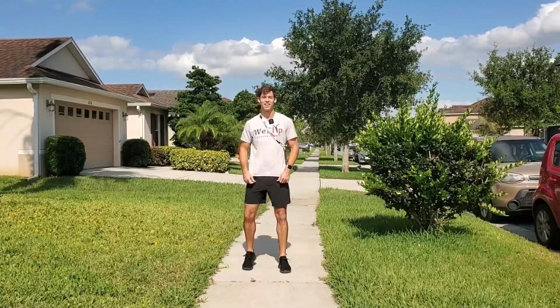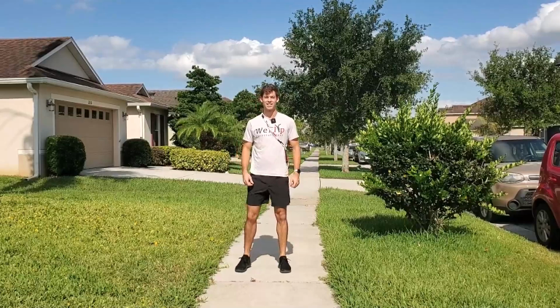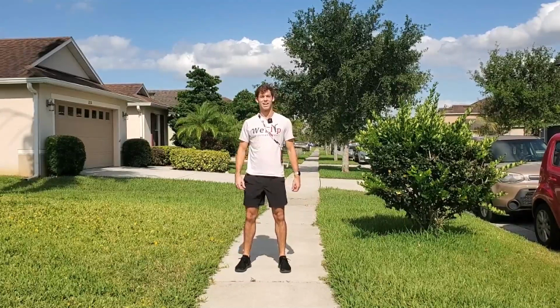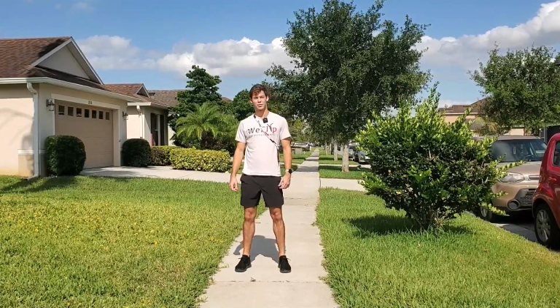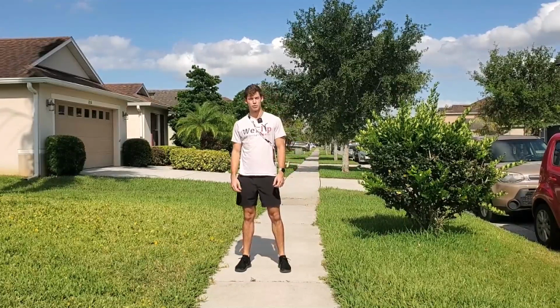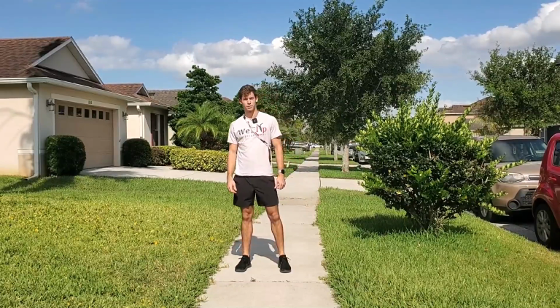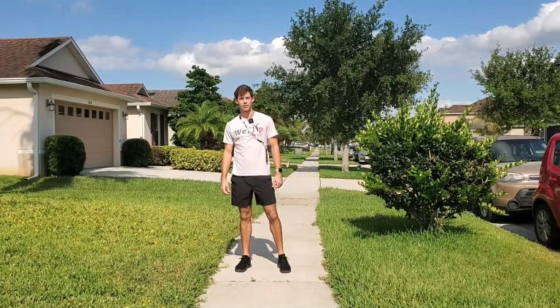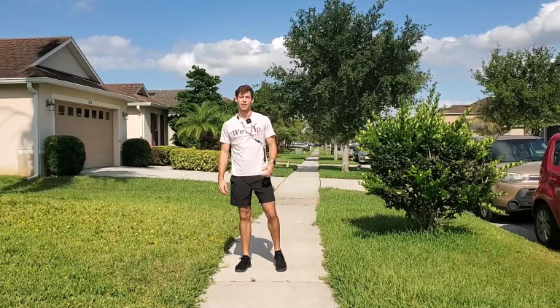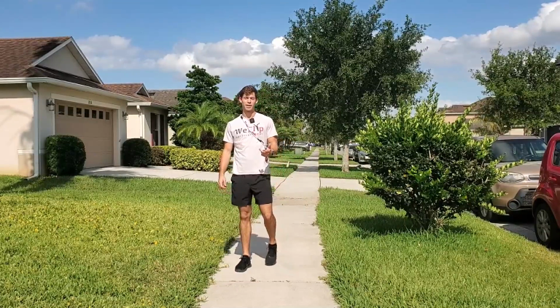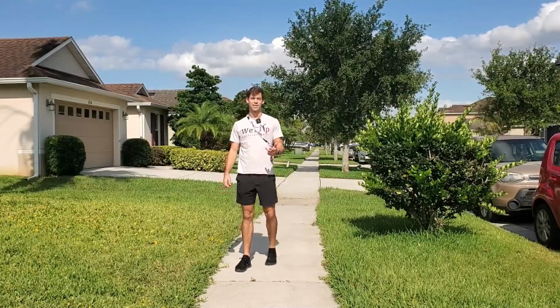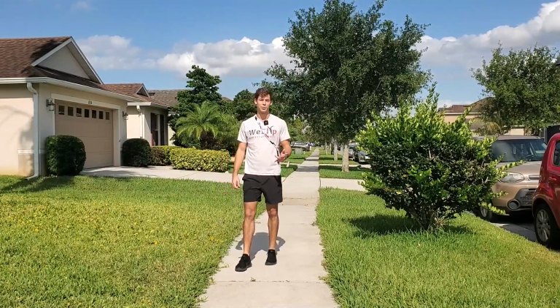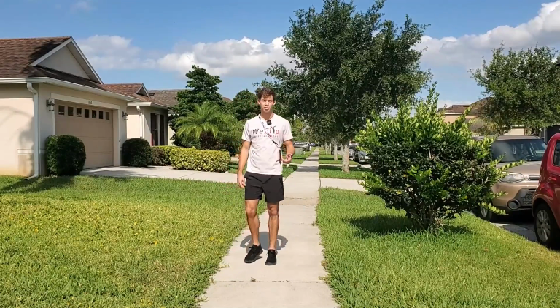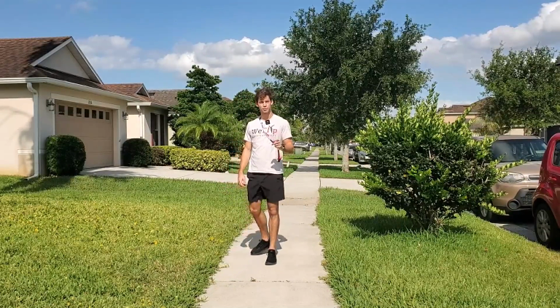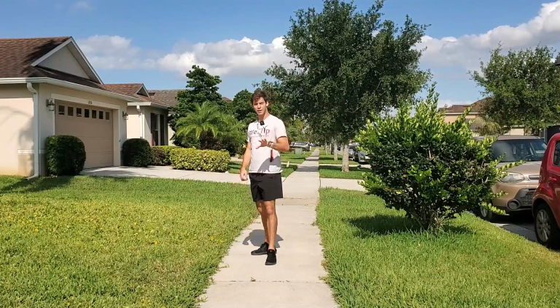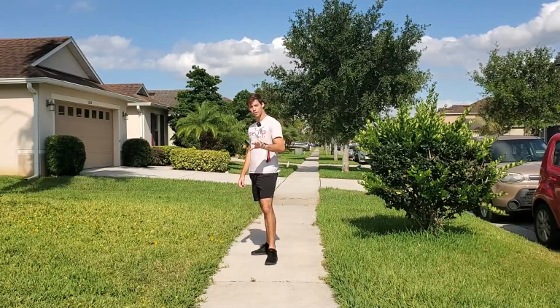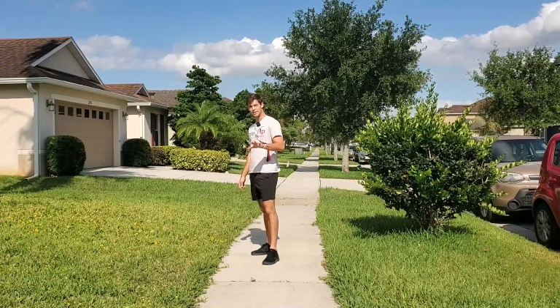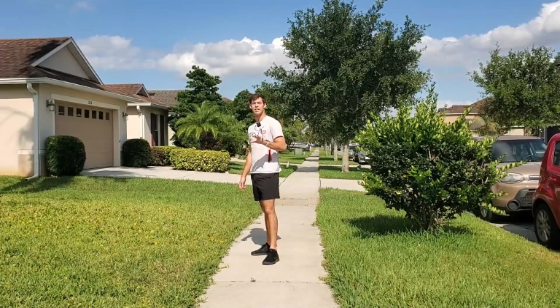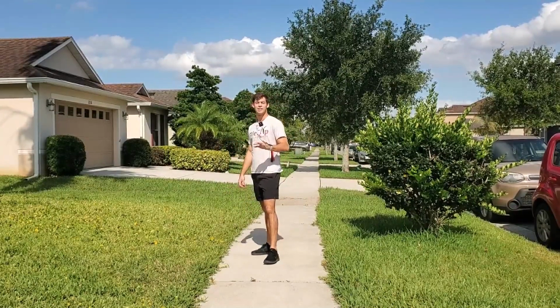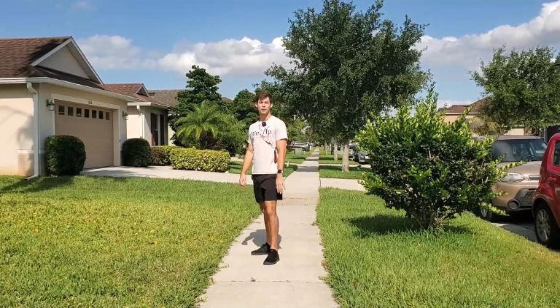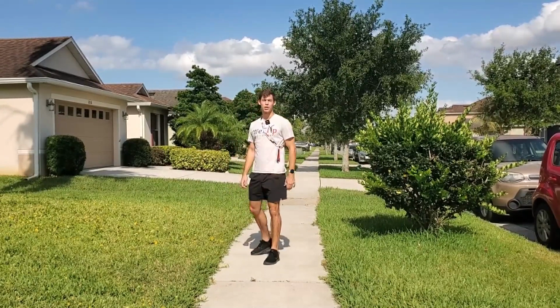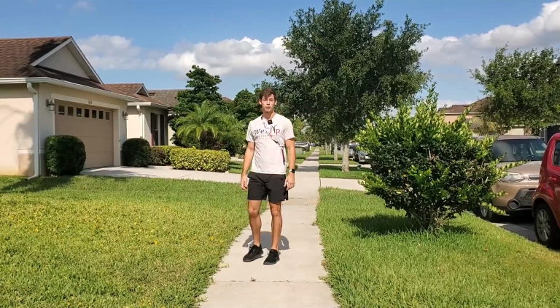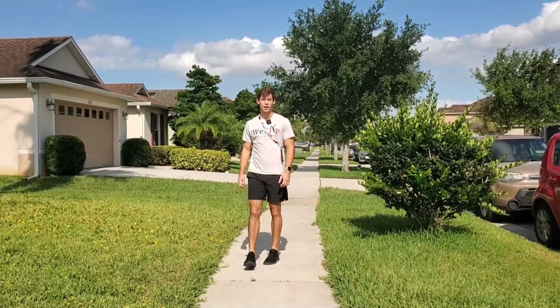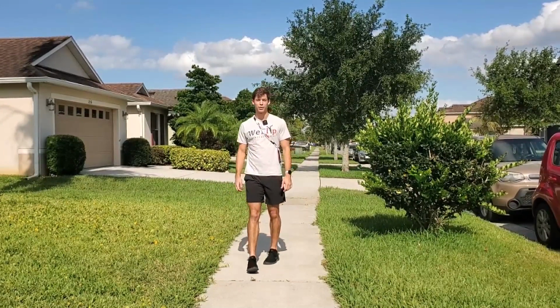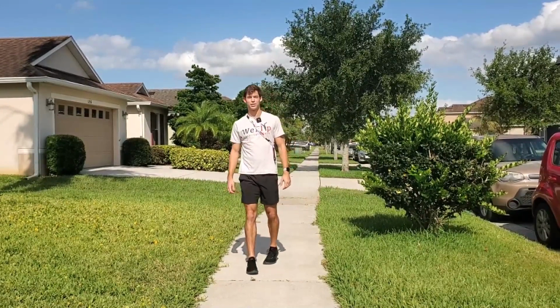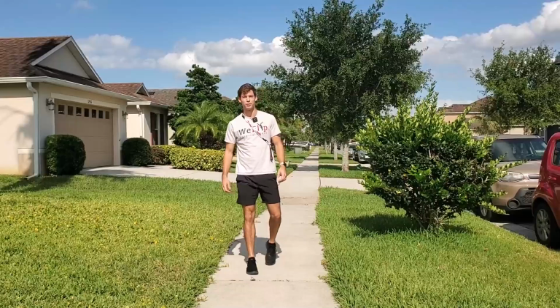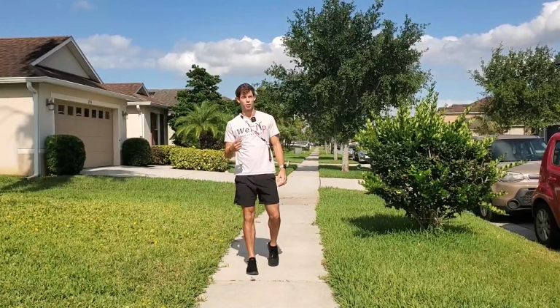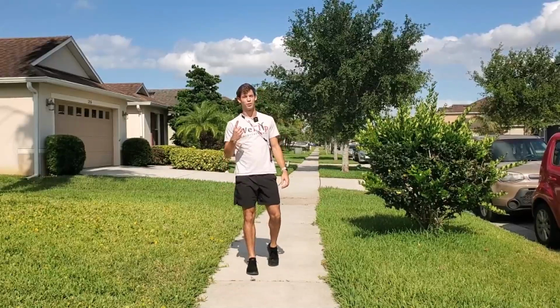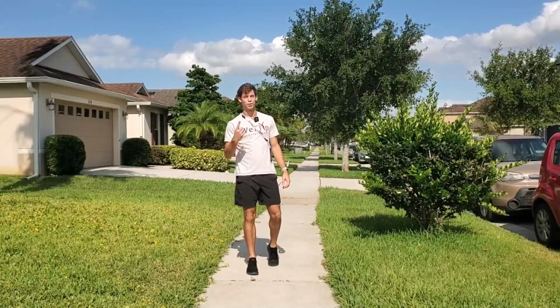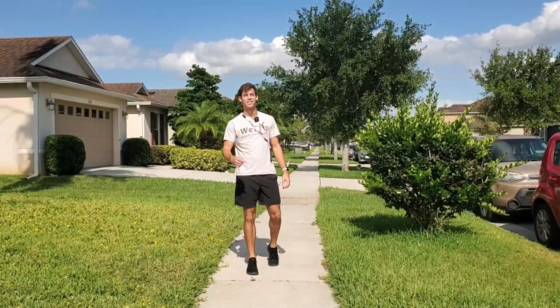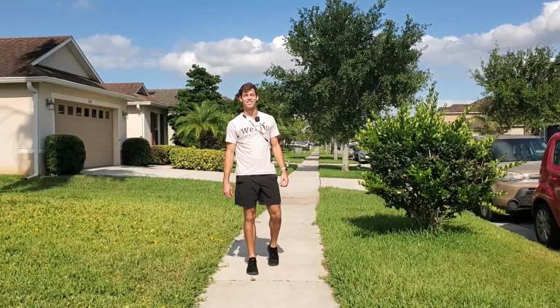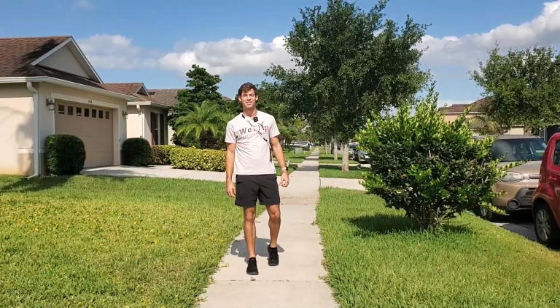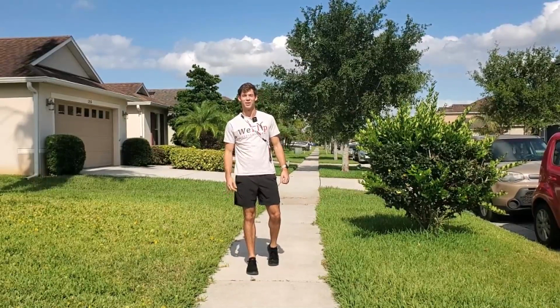Hey guys, Alex from WeFlip here. I'm back today with another five ways. Today we're going to go over five ways to jump on one foot. Let's go!